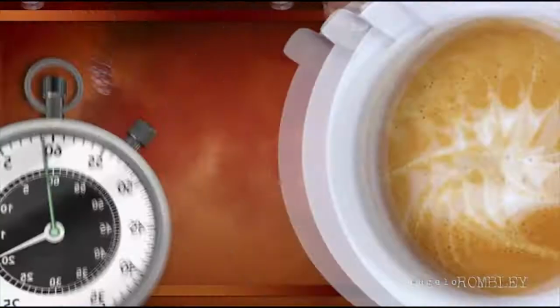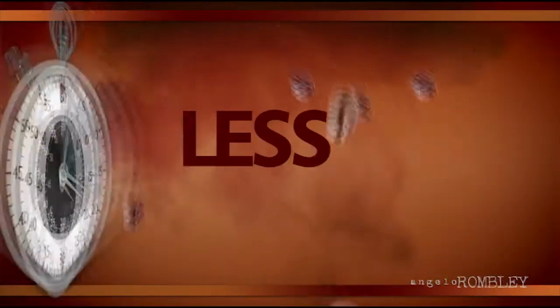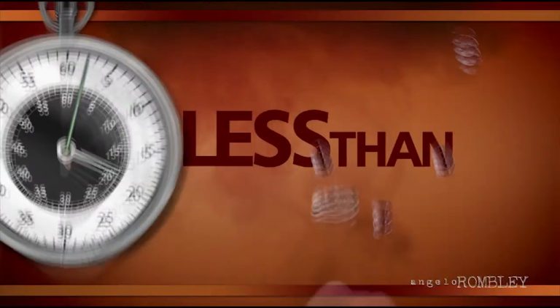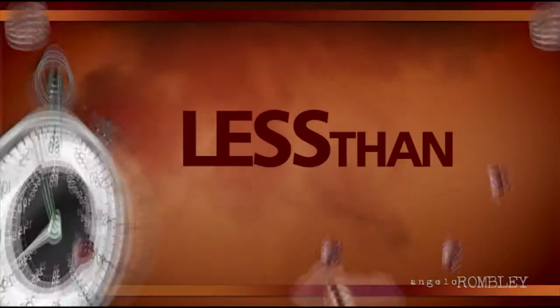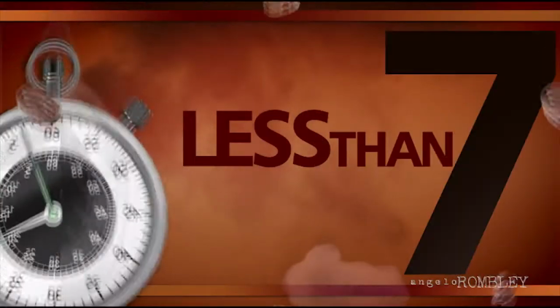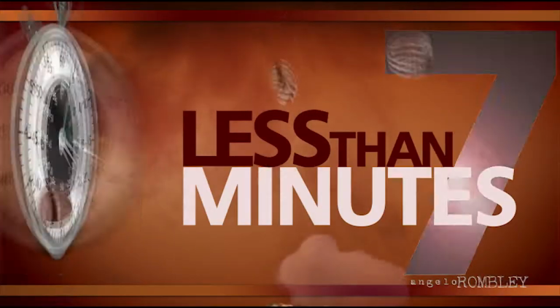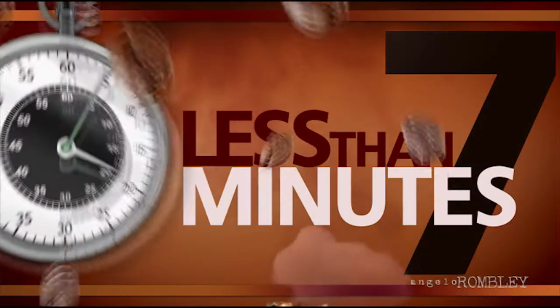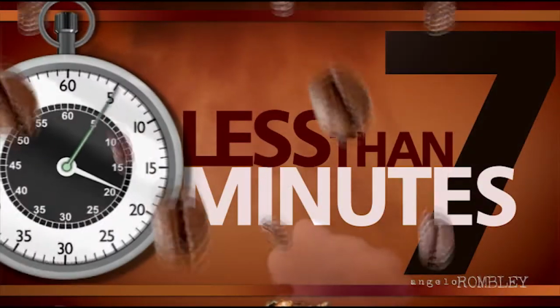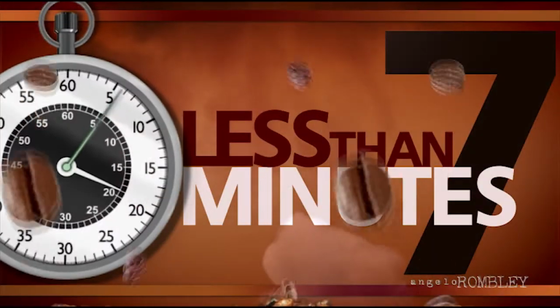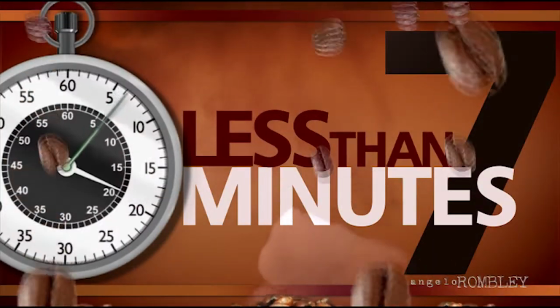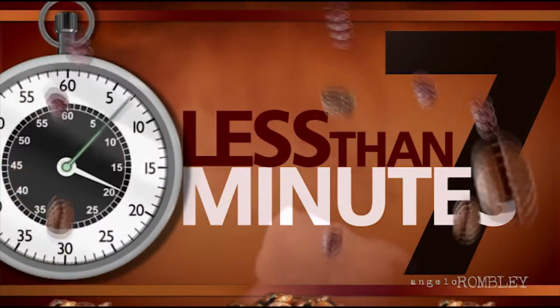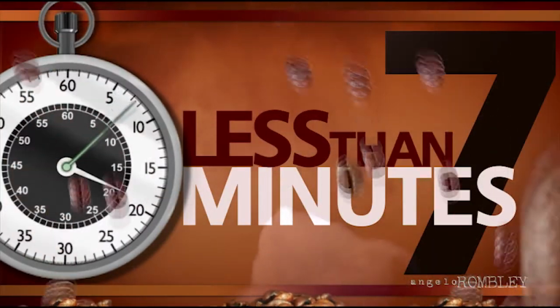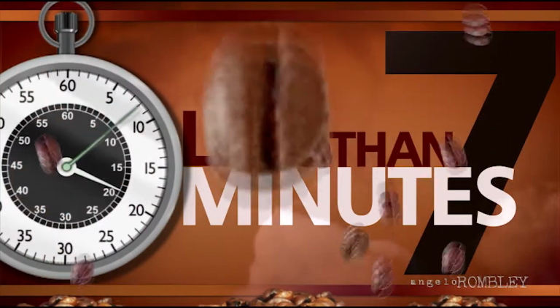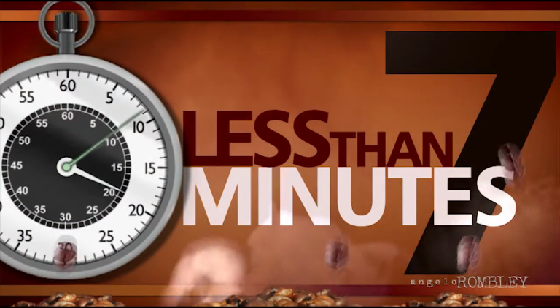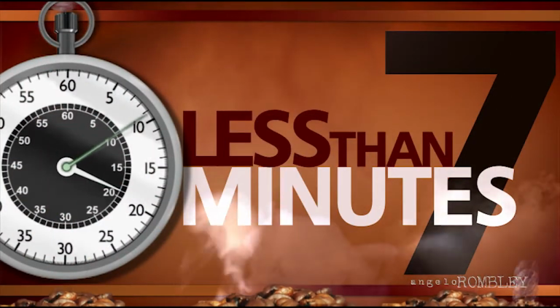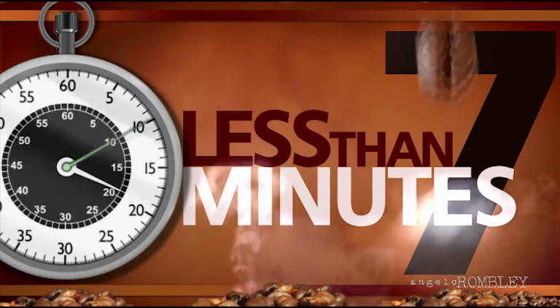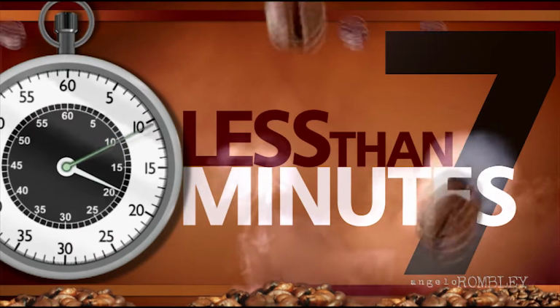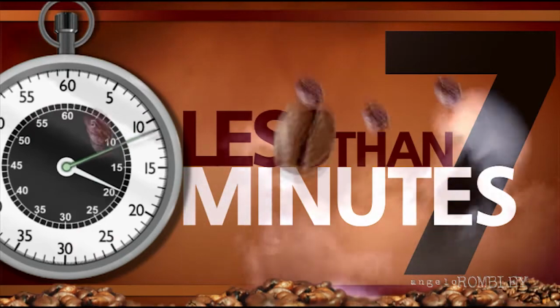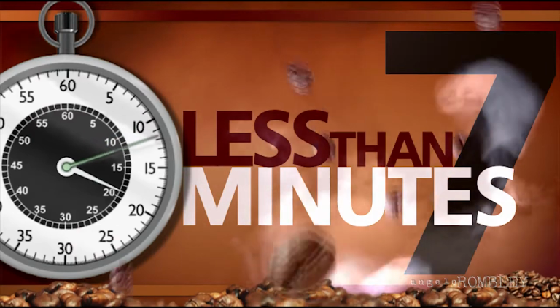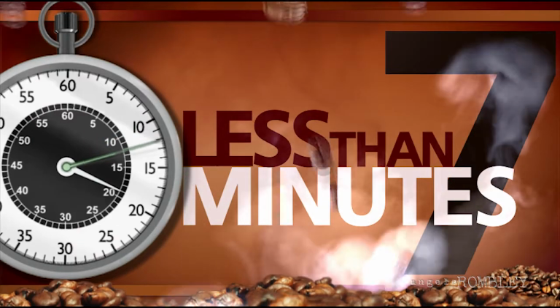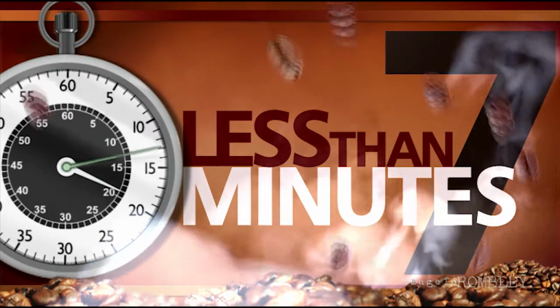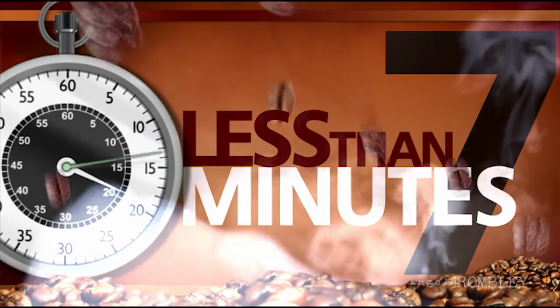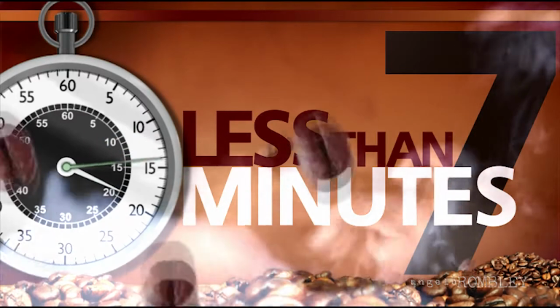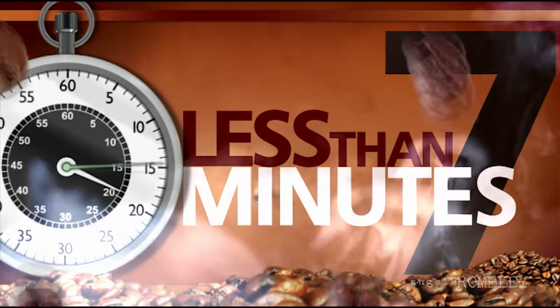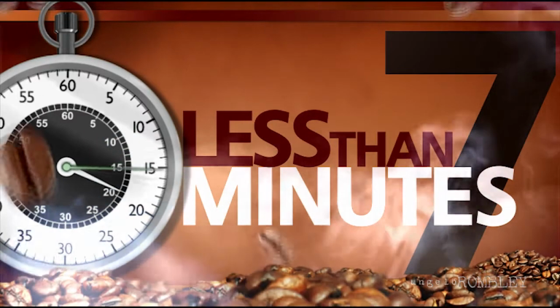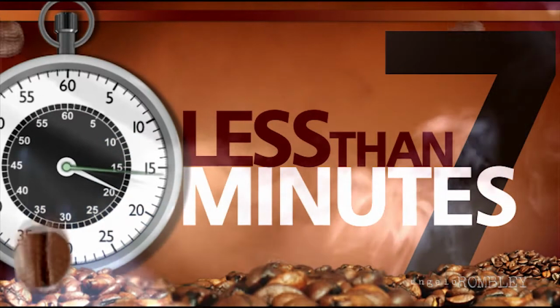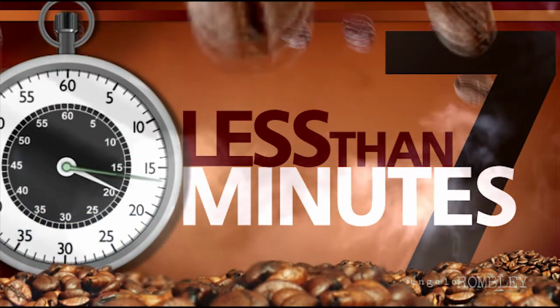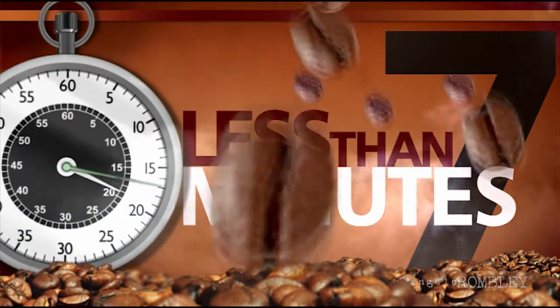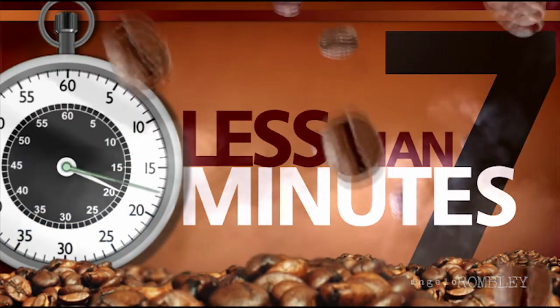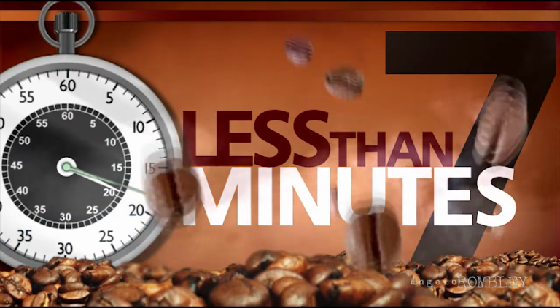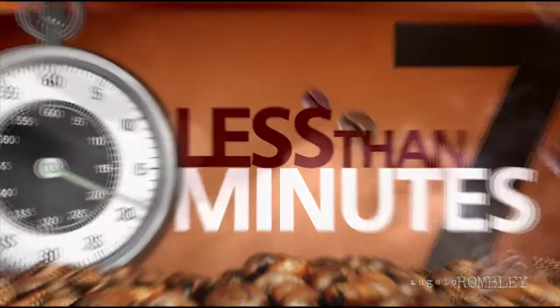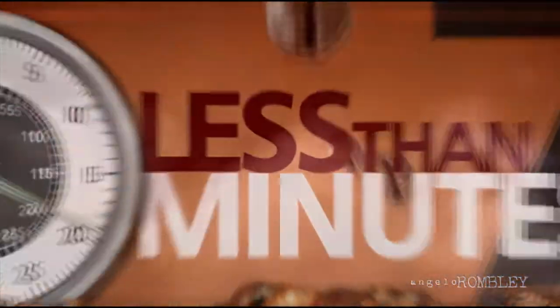Again, coffee experts consider this to be the optimal time for water to contact the ground coffee in the brew basket.